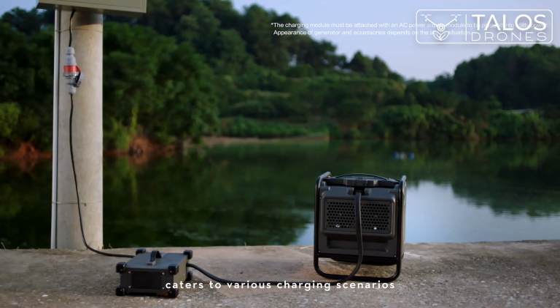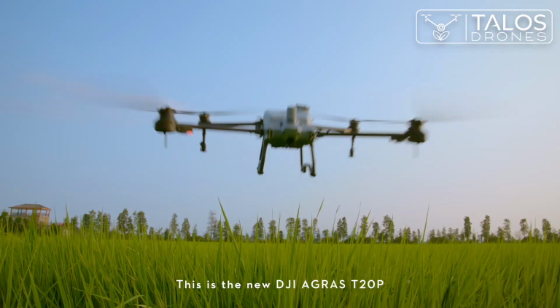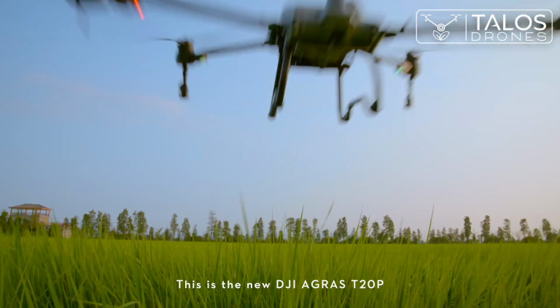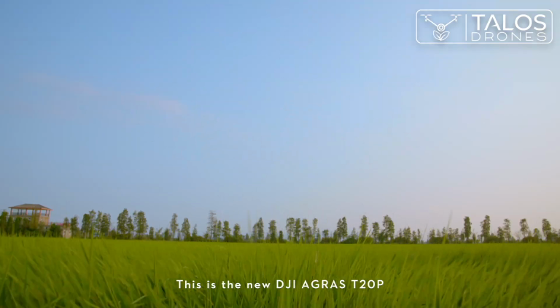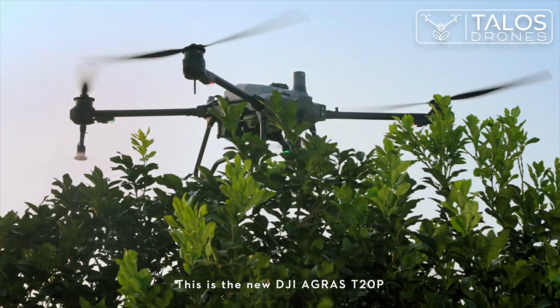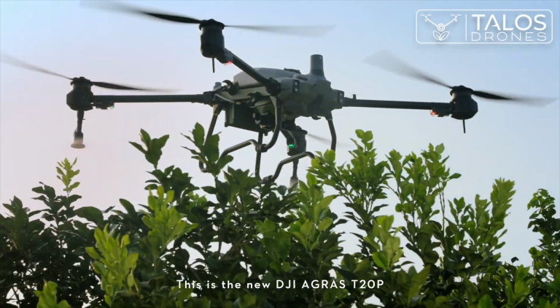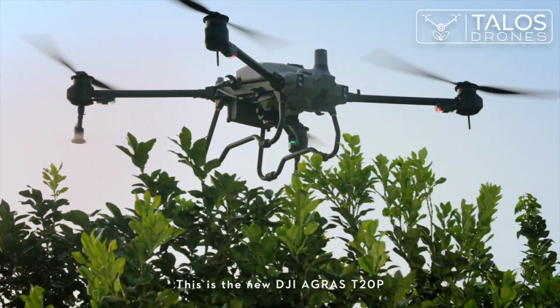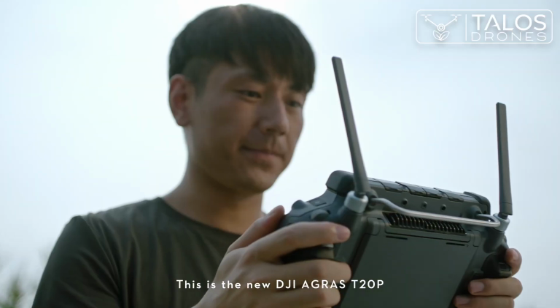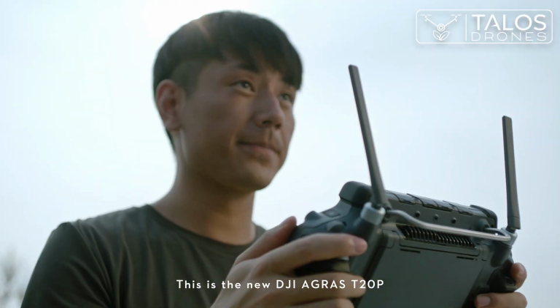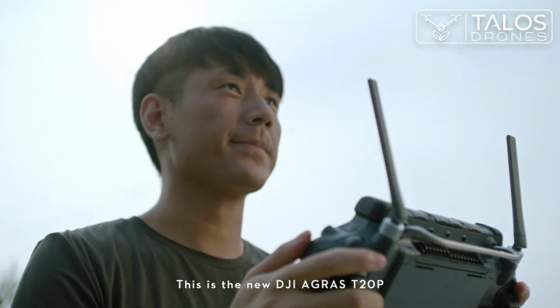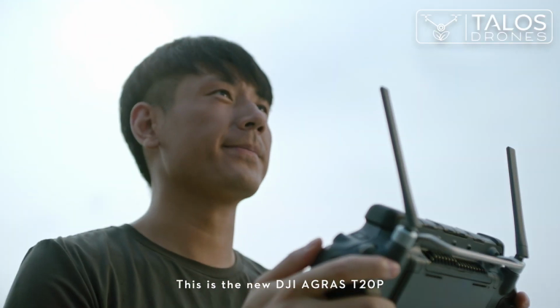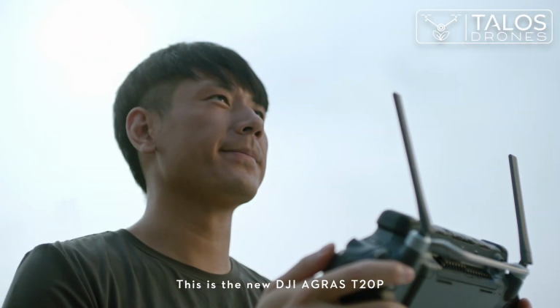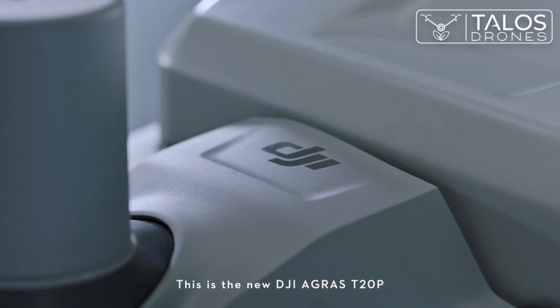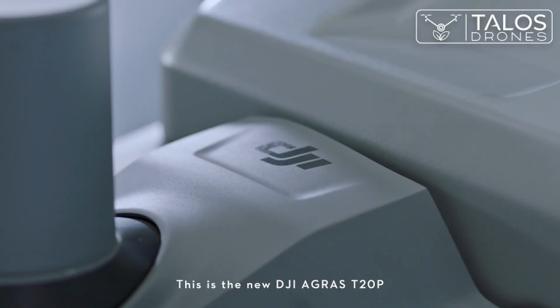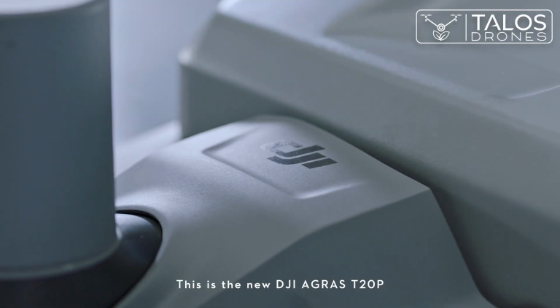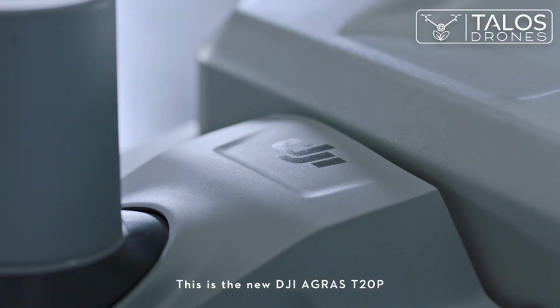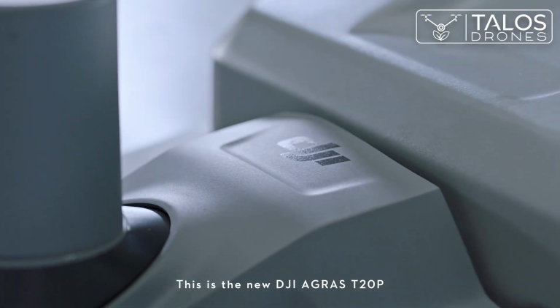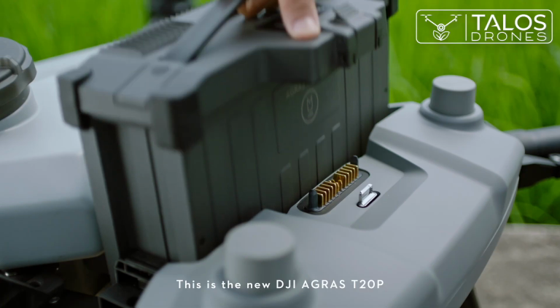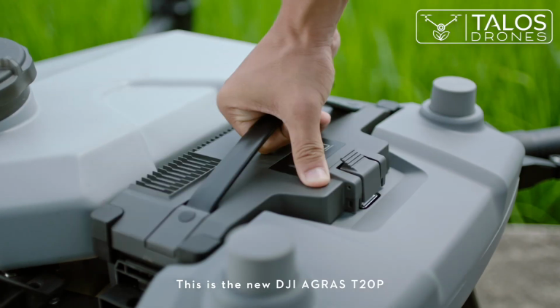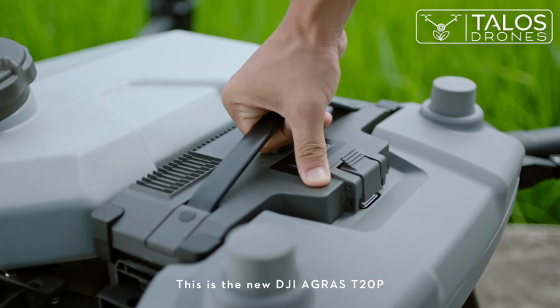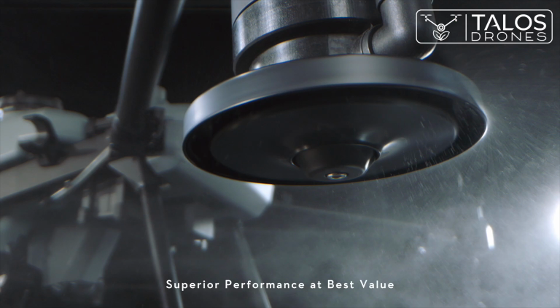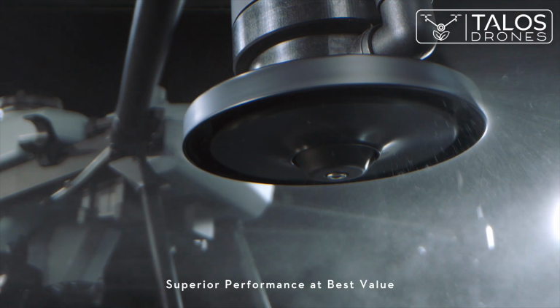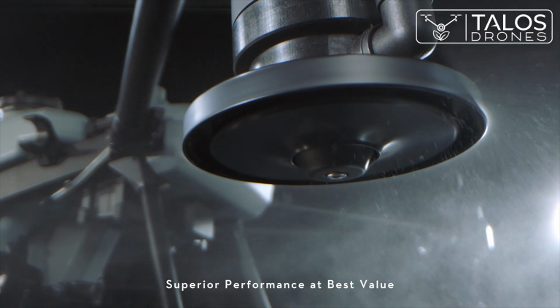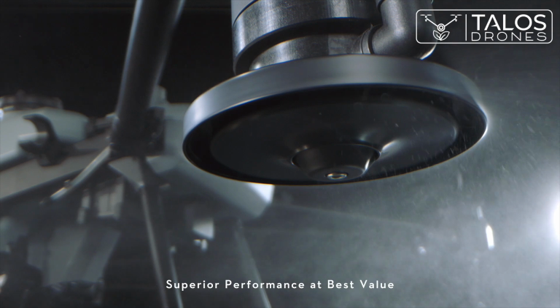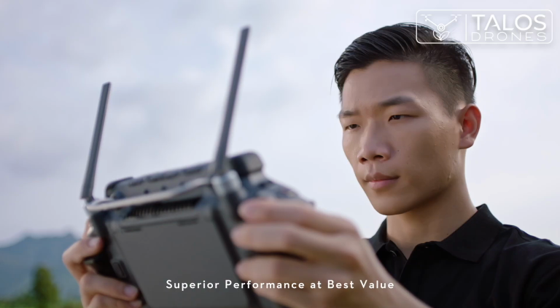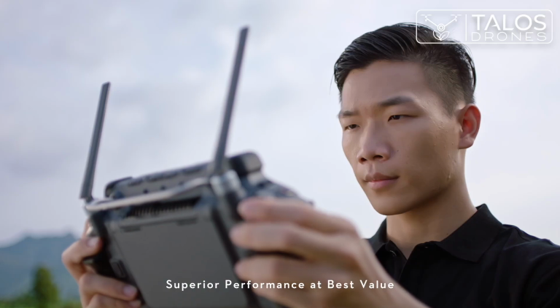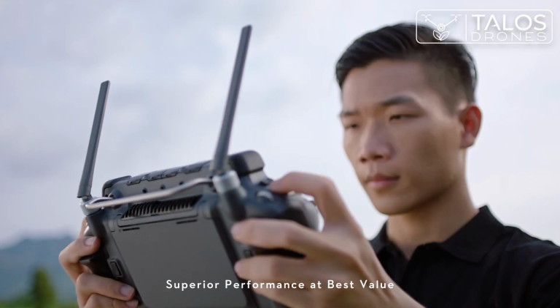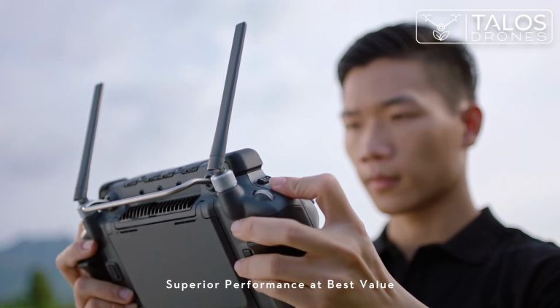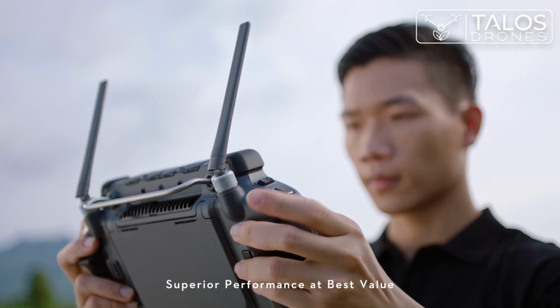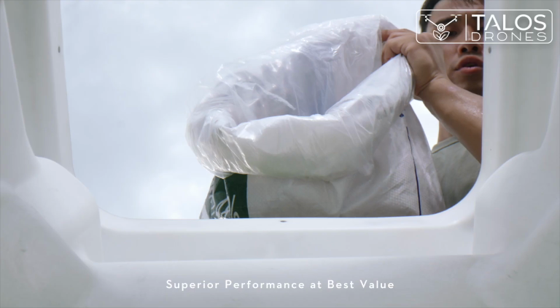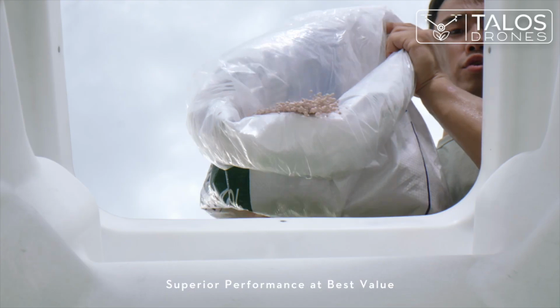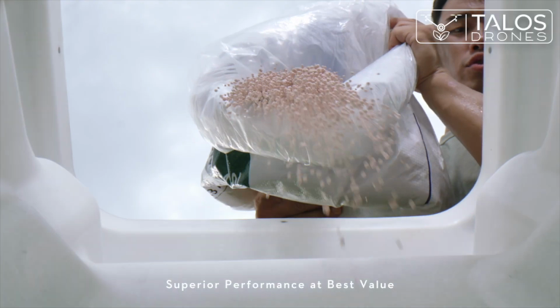This is the new DJI Agris T20 Pro — superior performance at best value.